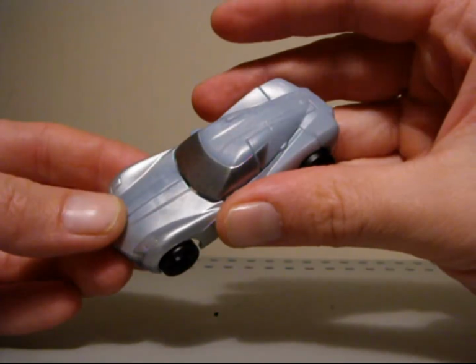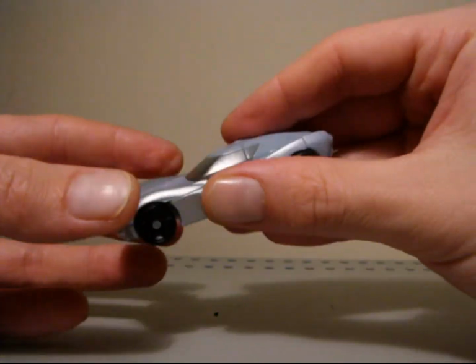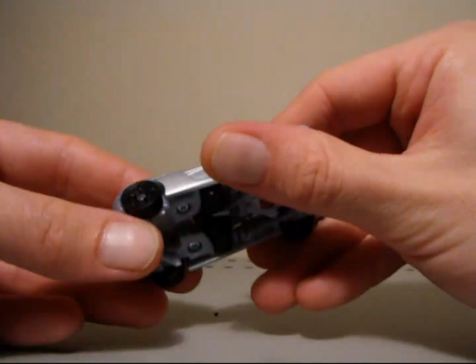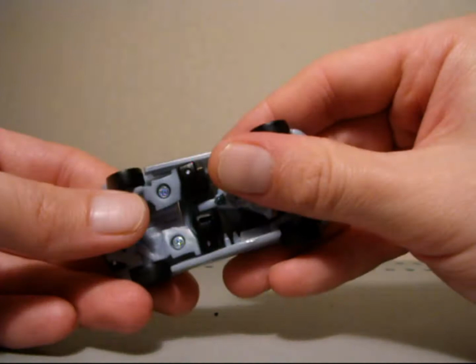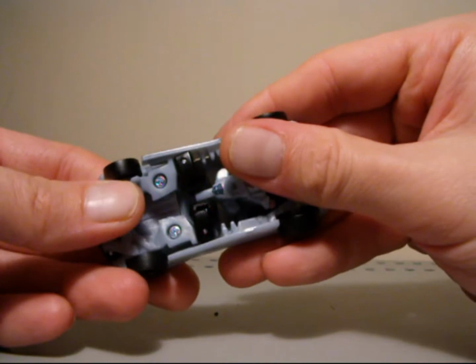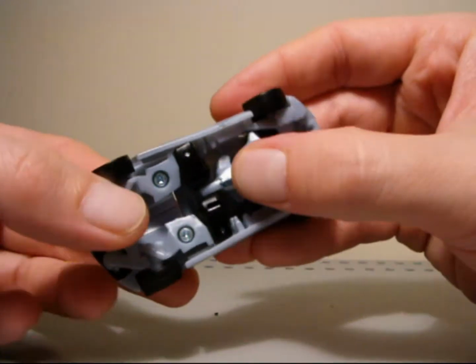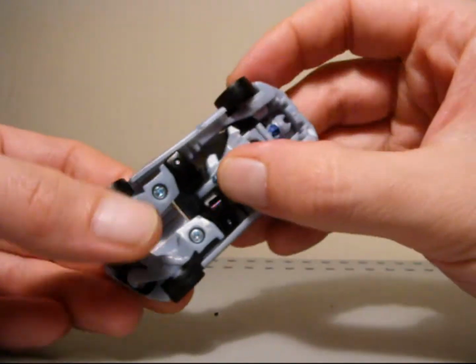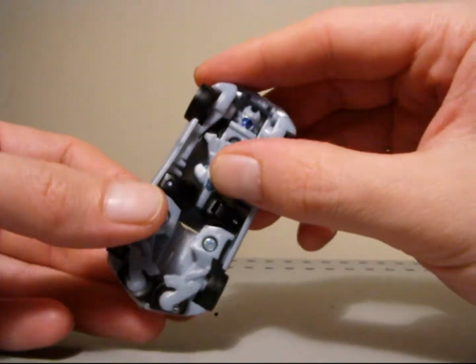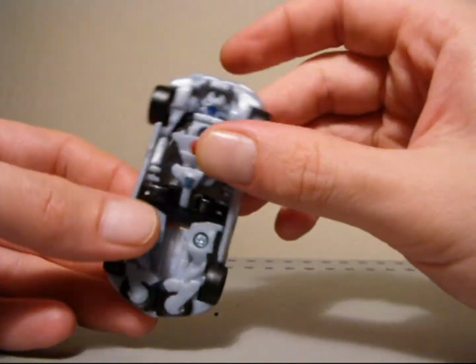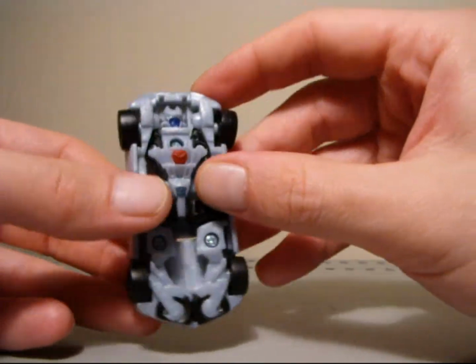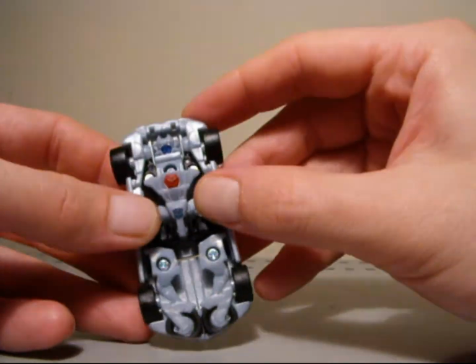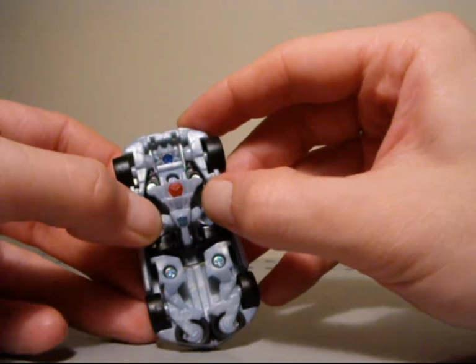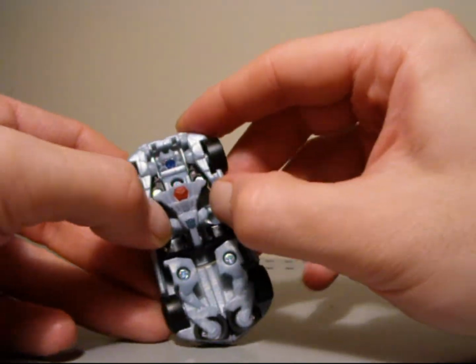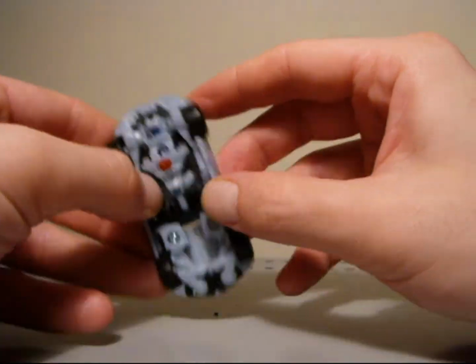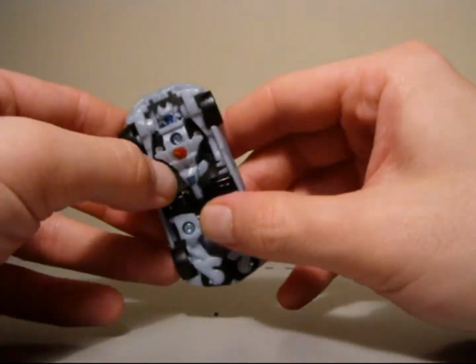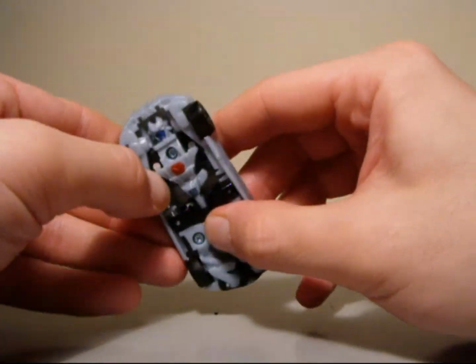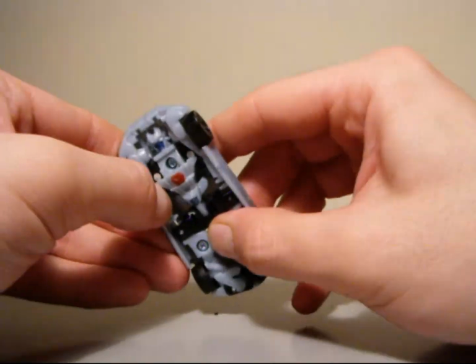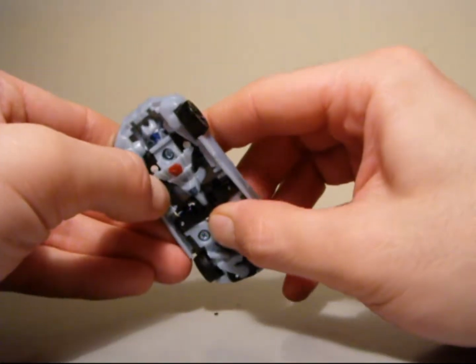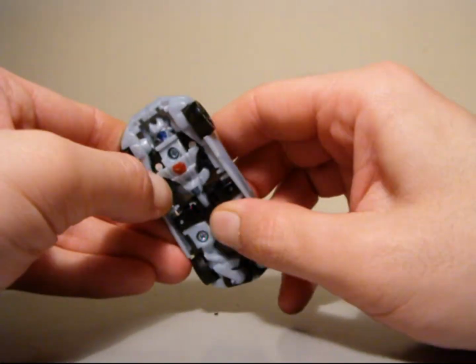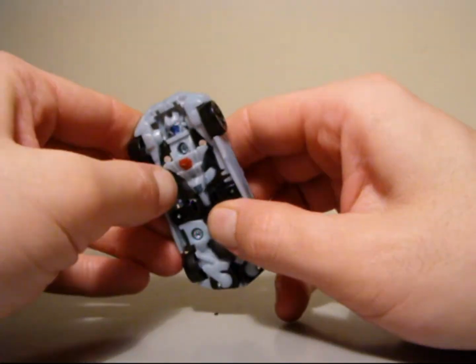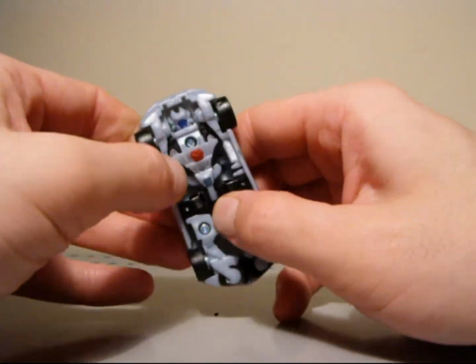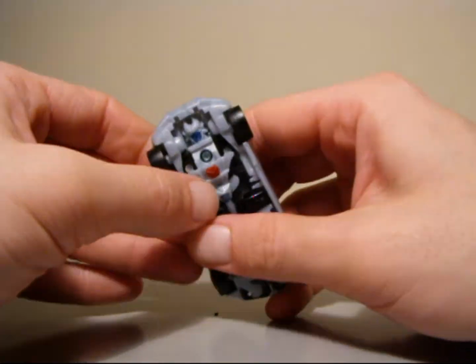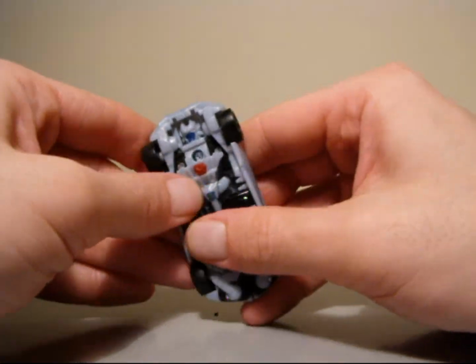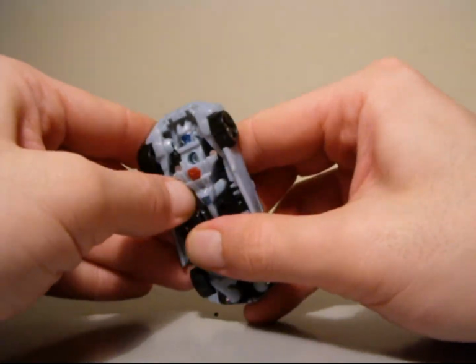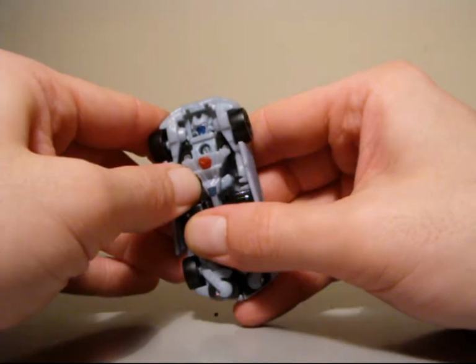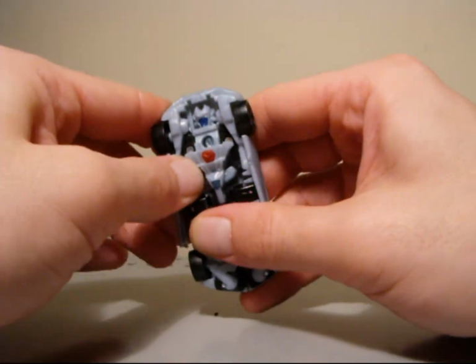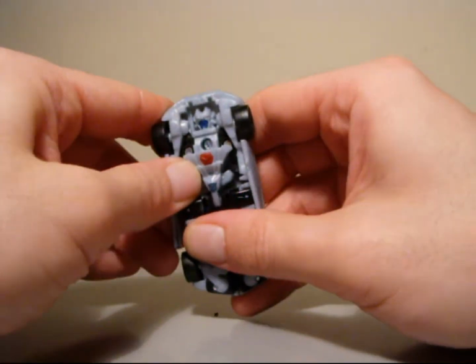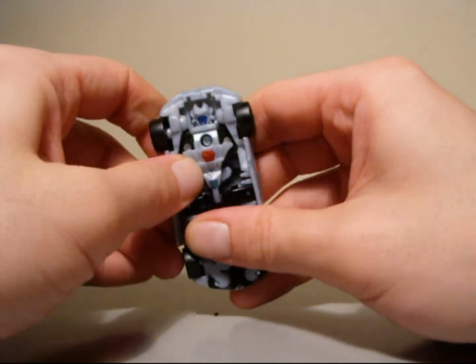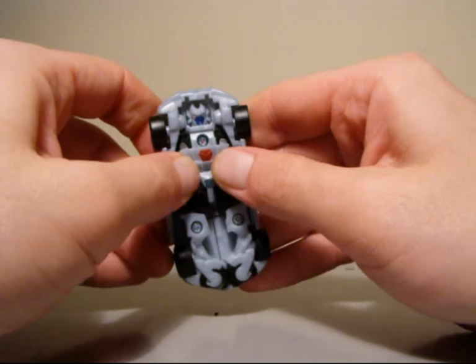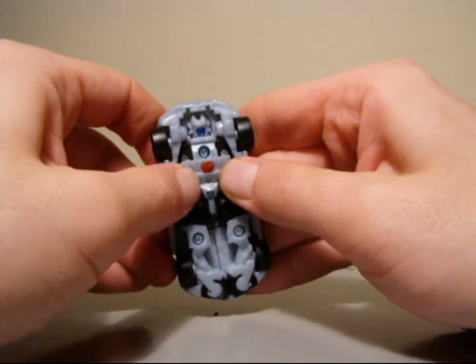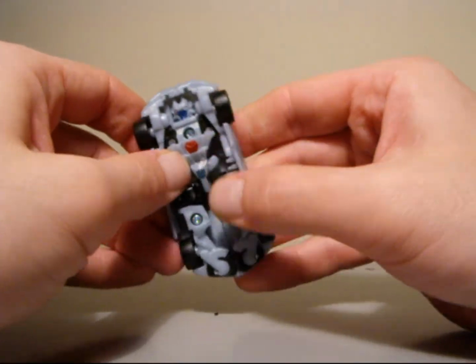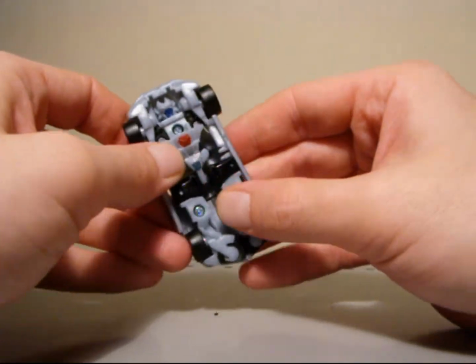So that's pretty much it. Not a great figure, not a great repaint. Well, the figure's not too bad, but the repaint is very, very weak in my opinion.